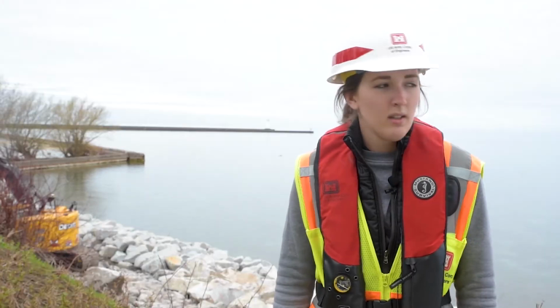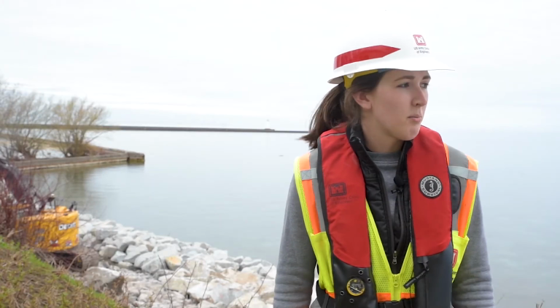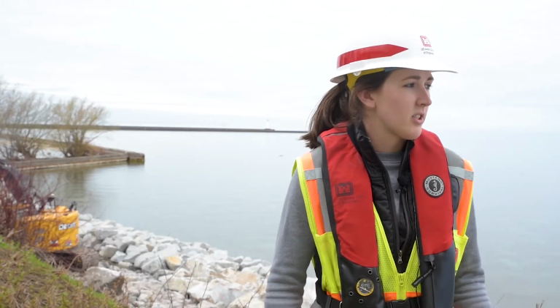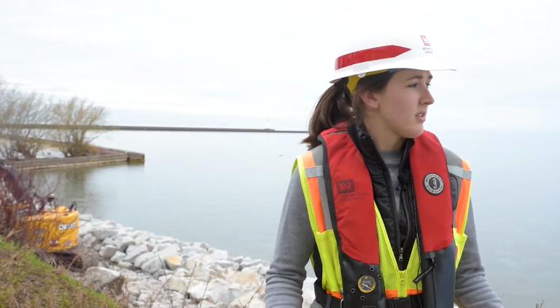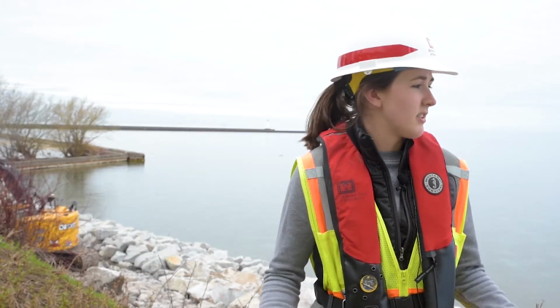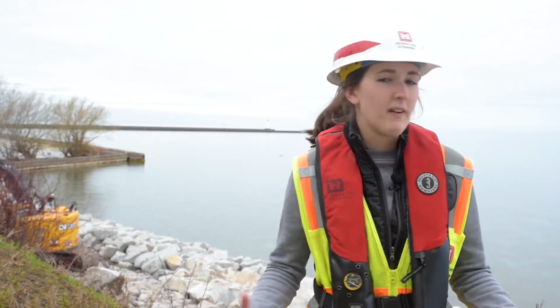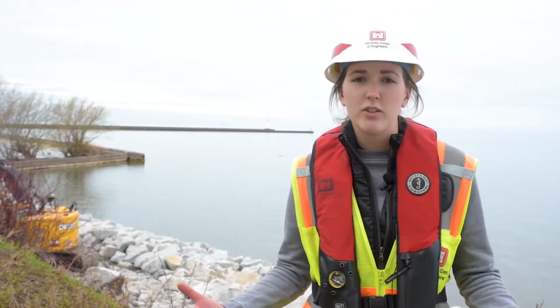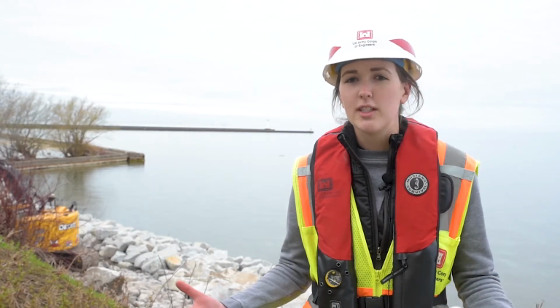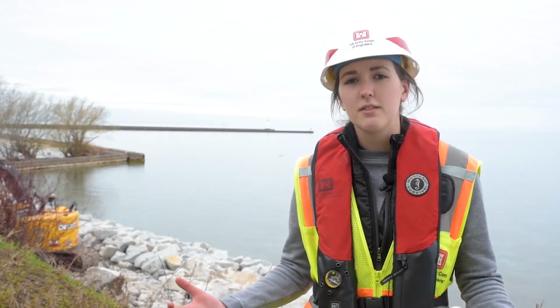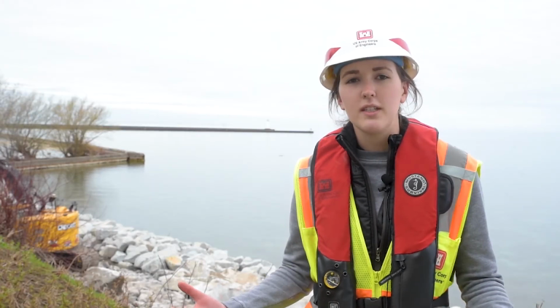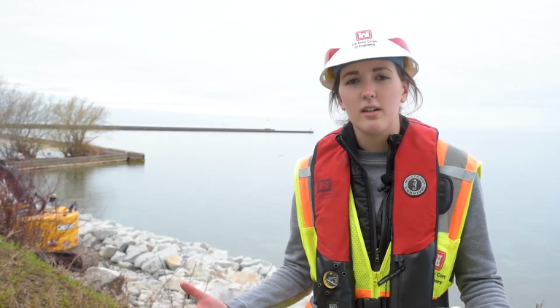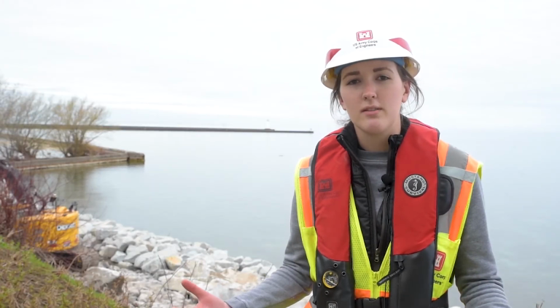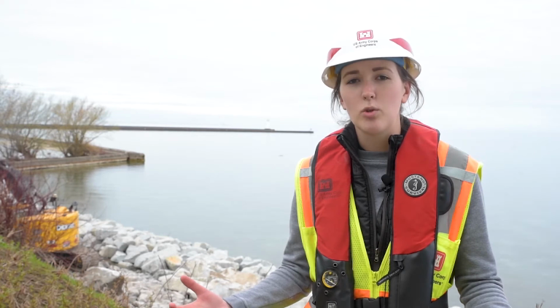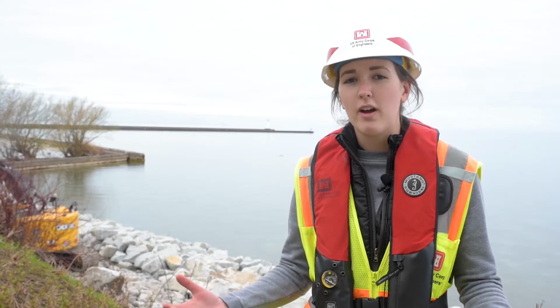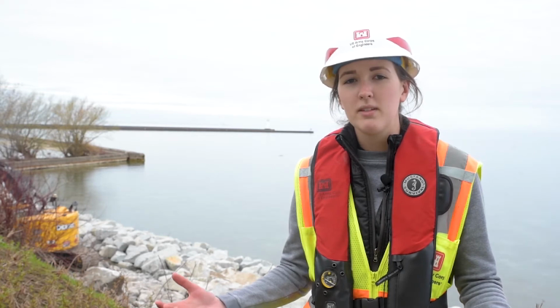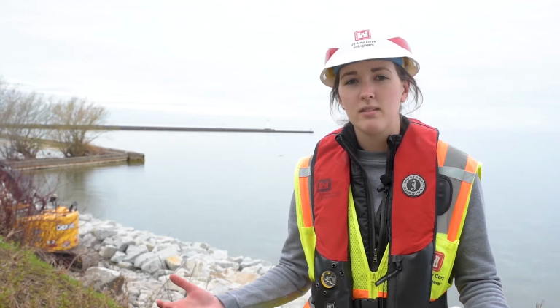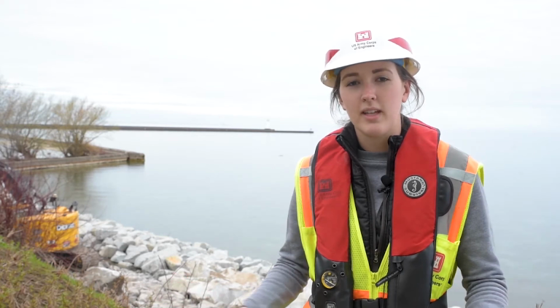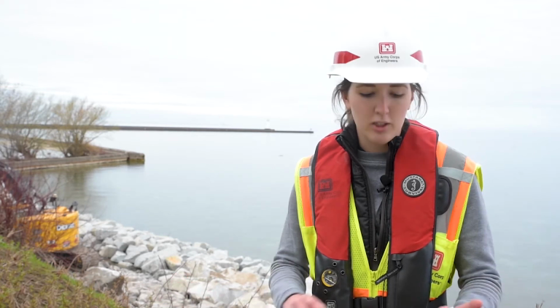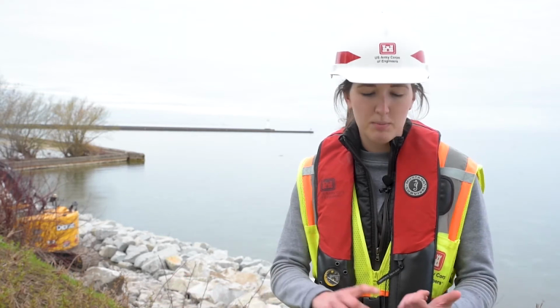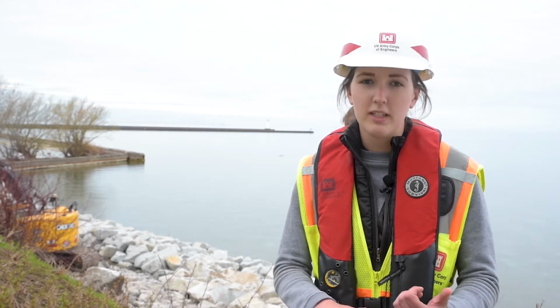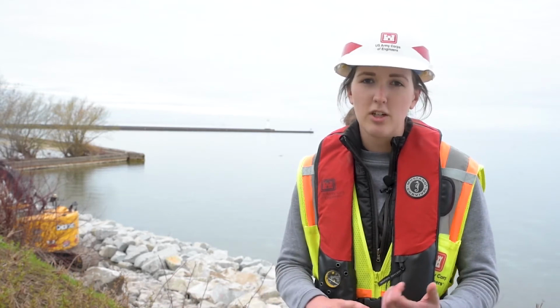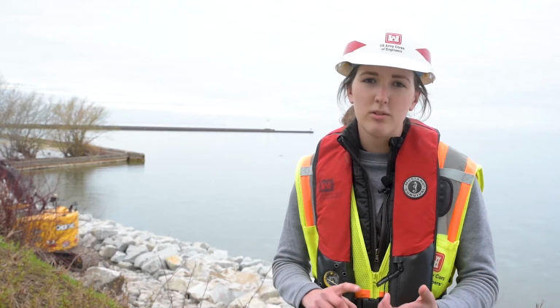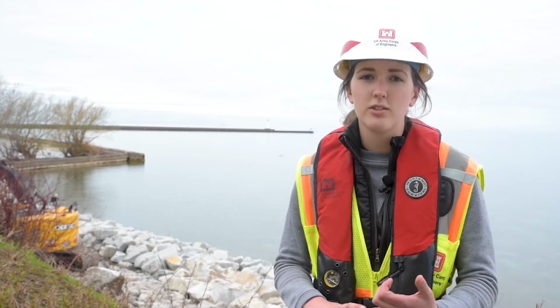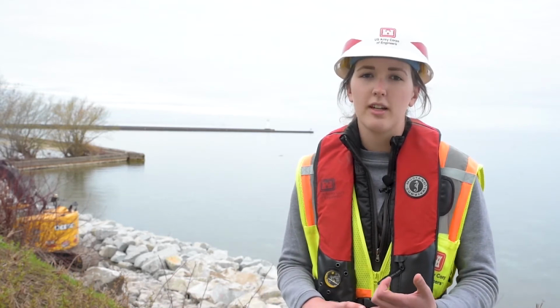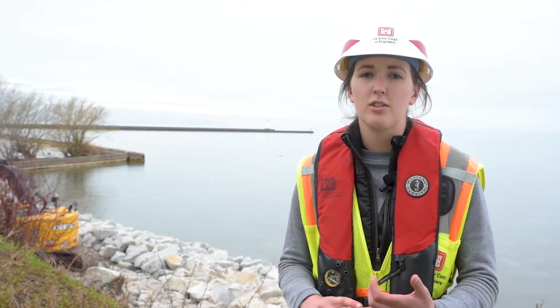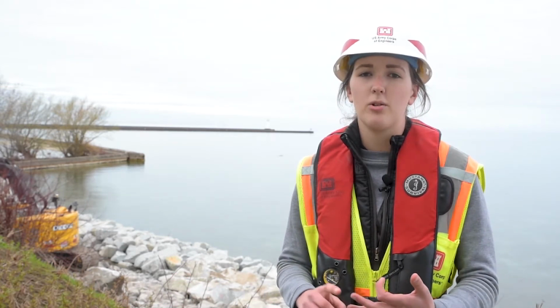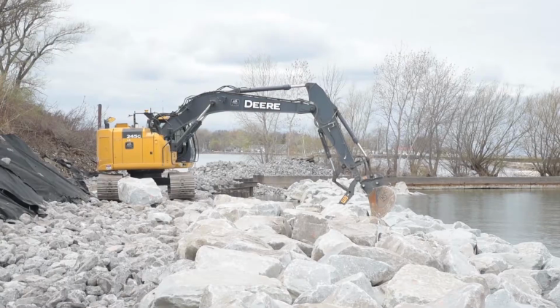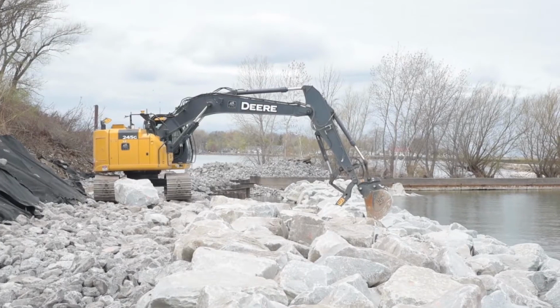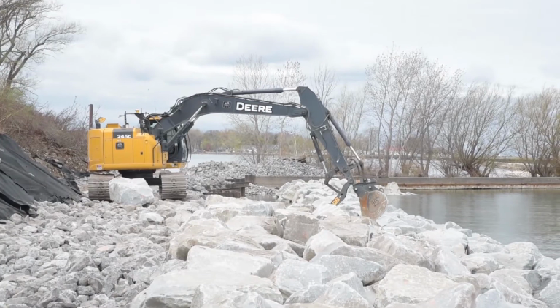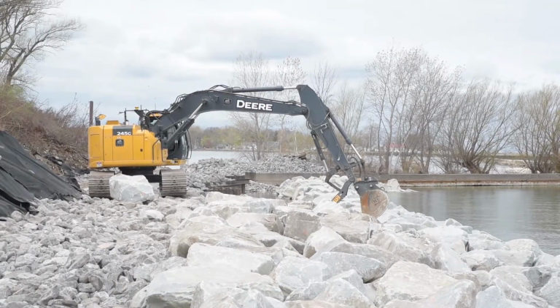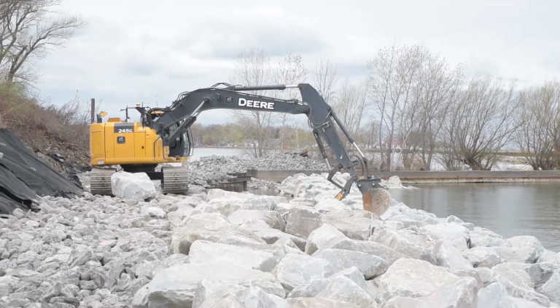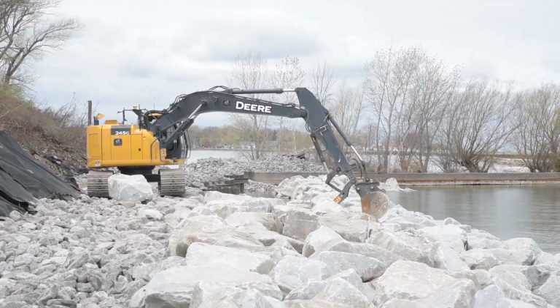The project consists of 500 linear feet of stone revetment. That includes bedding stone, underlayer stone, and then finally armor stone on top.